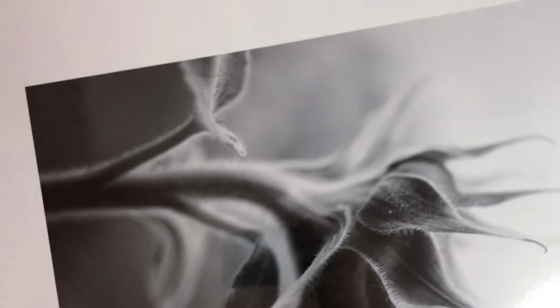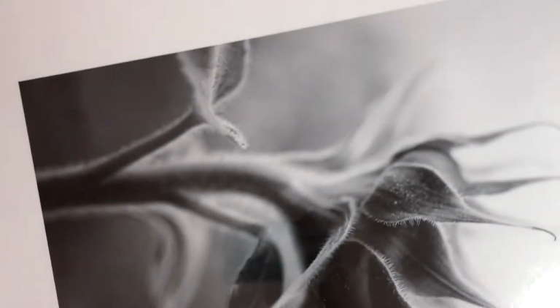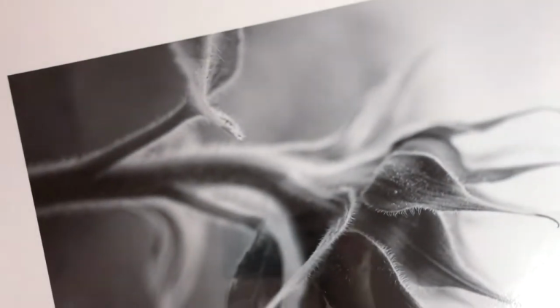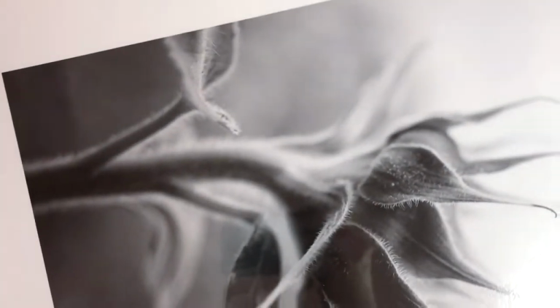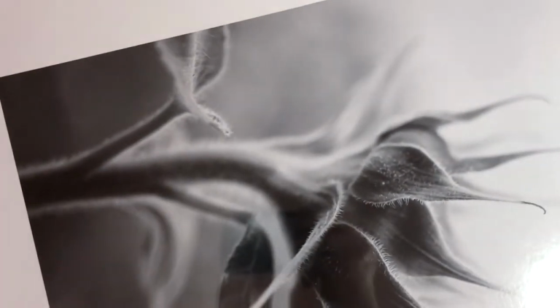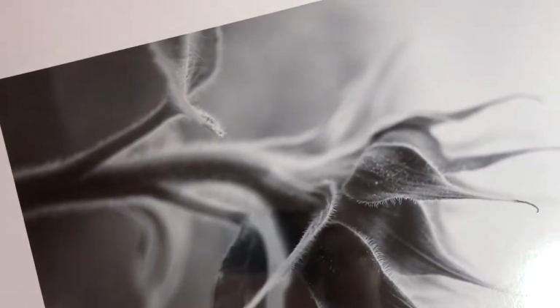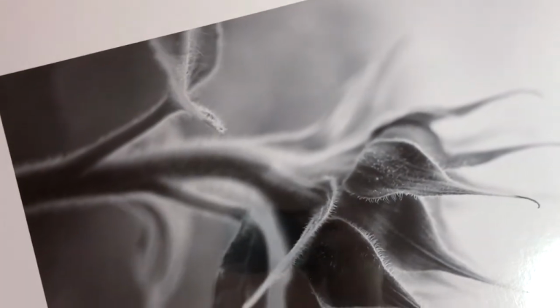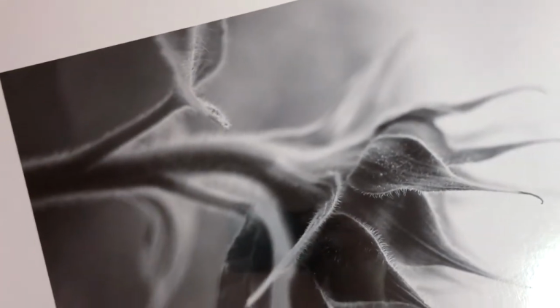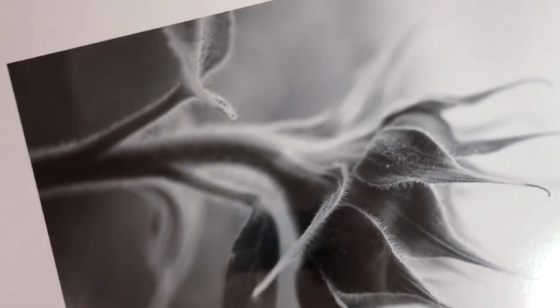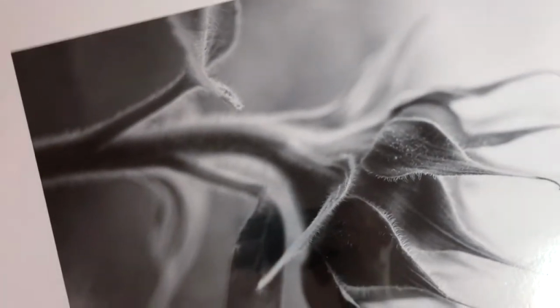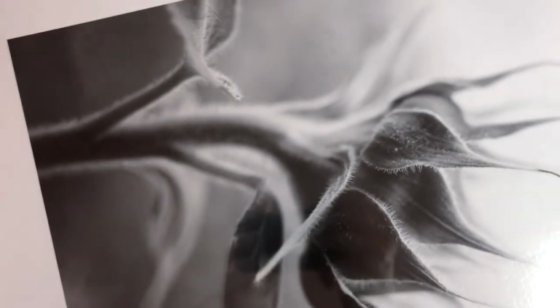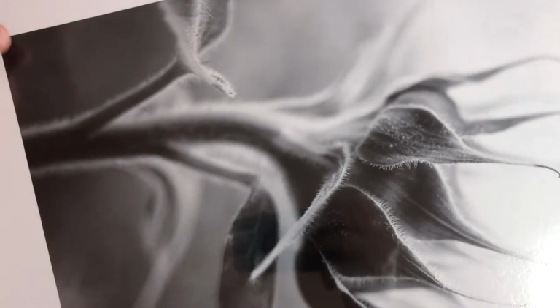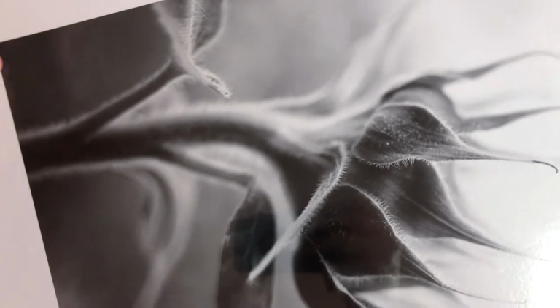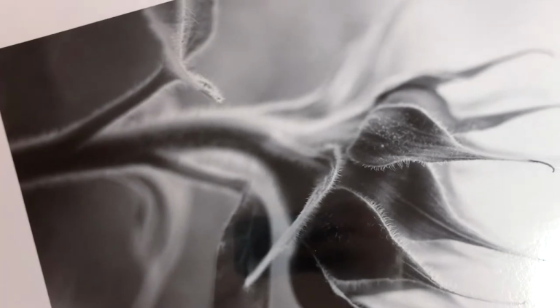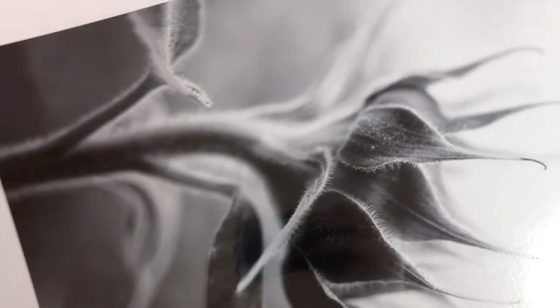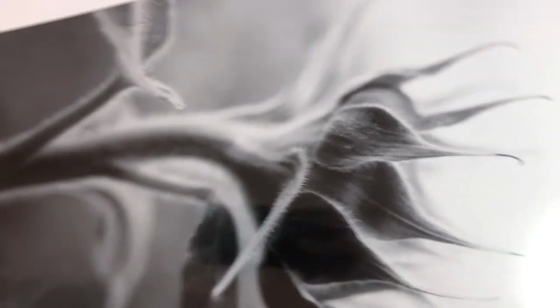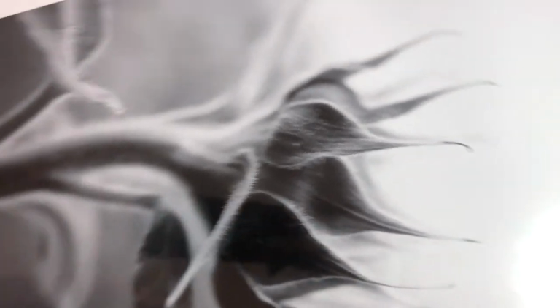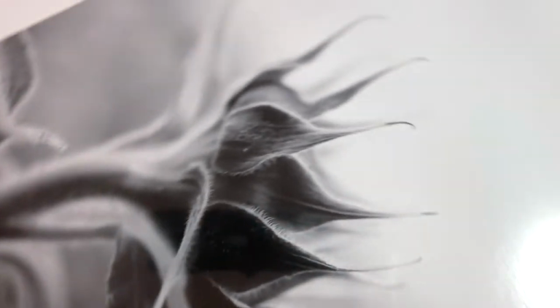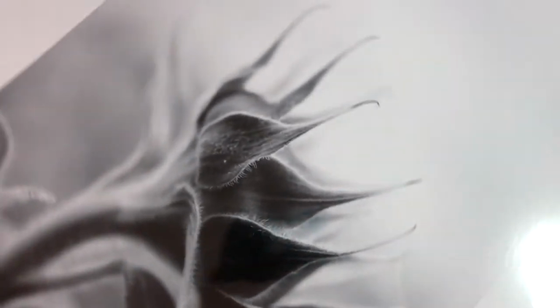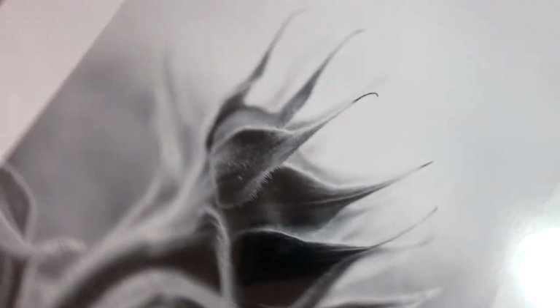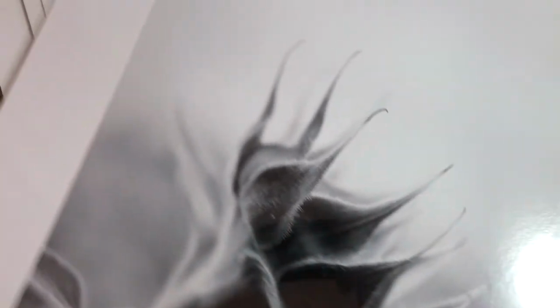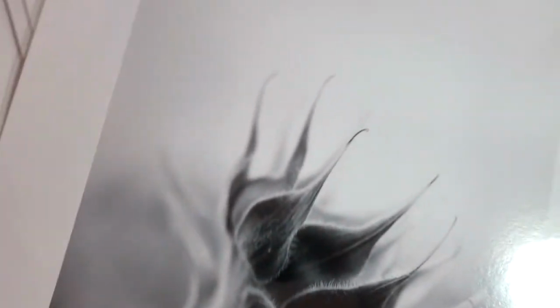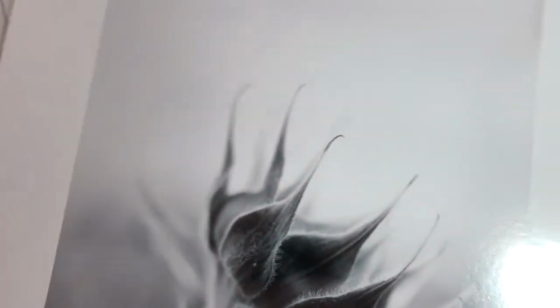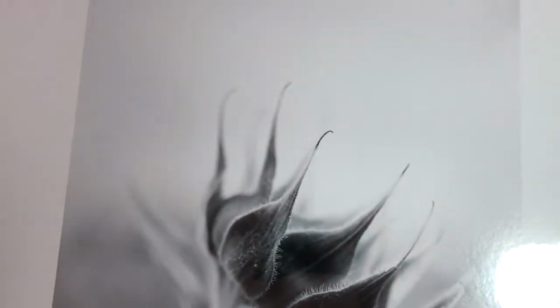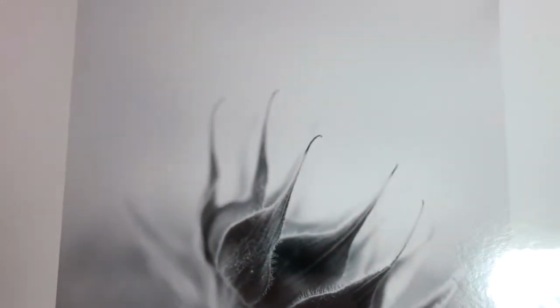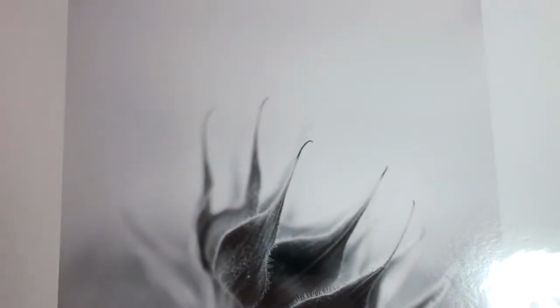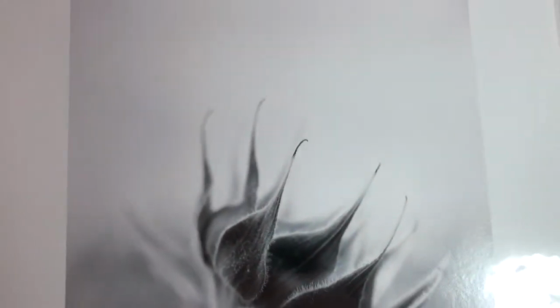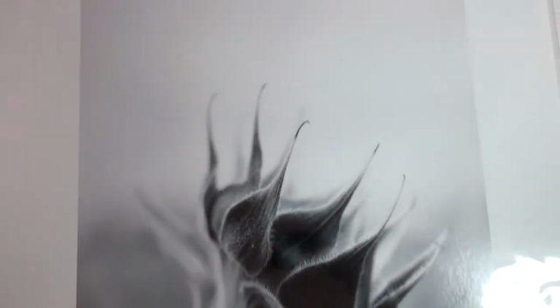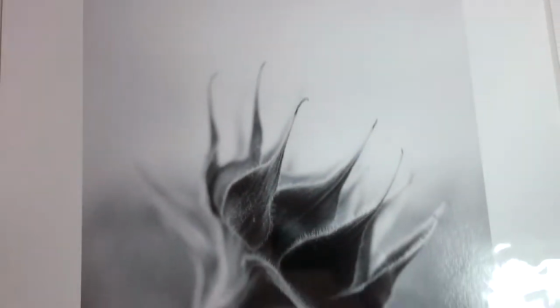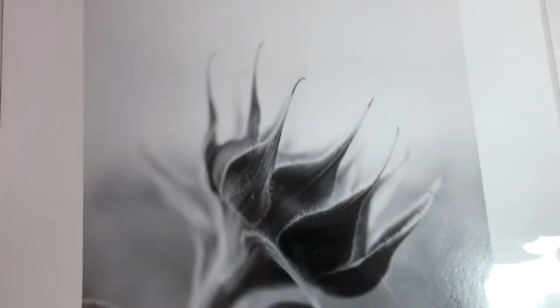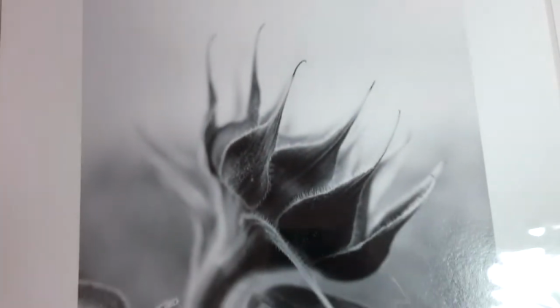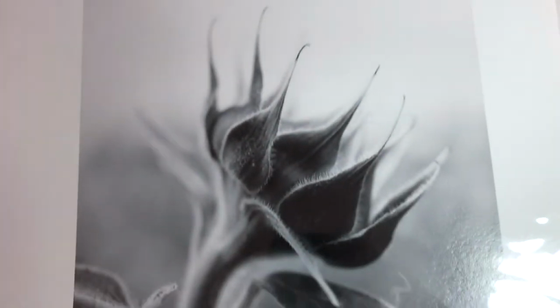This waking sunflower is one of my favorite photographs that I've ever taken. They ordered two of them for a display in different rooms.